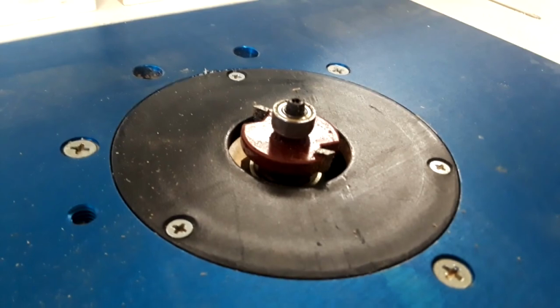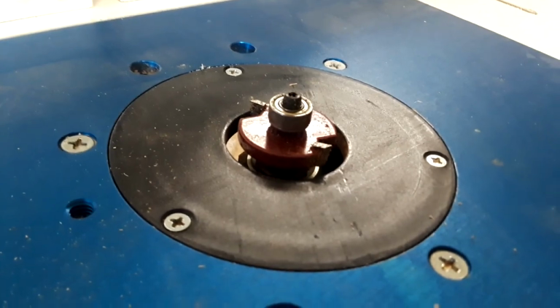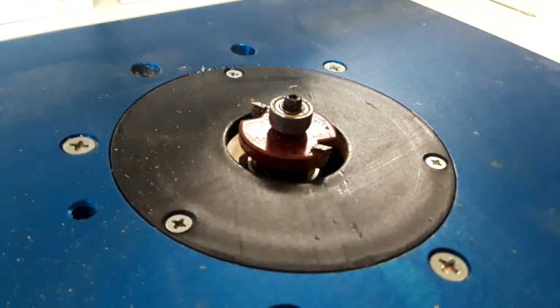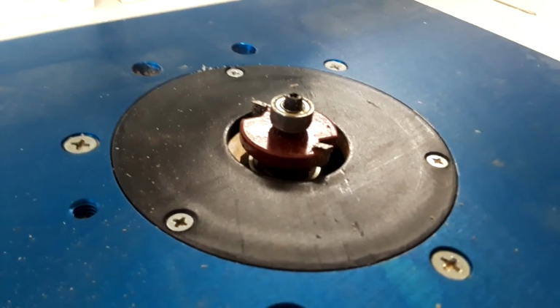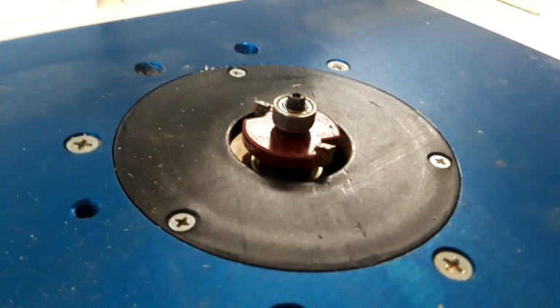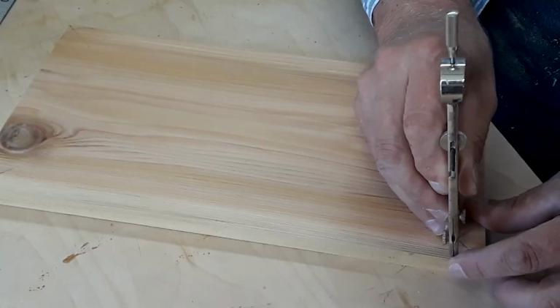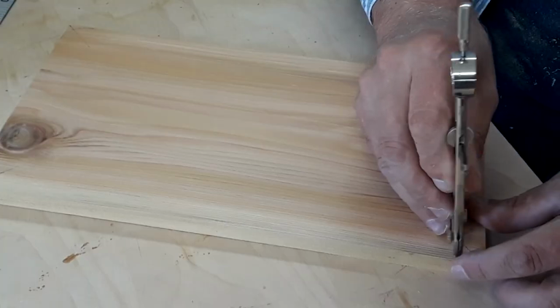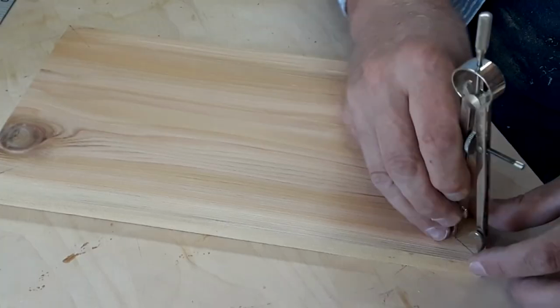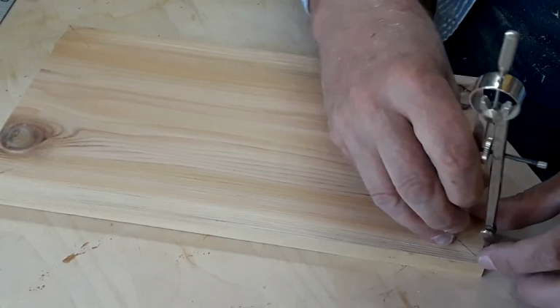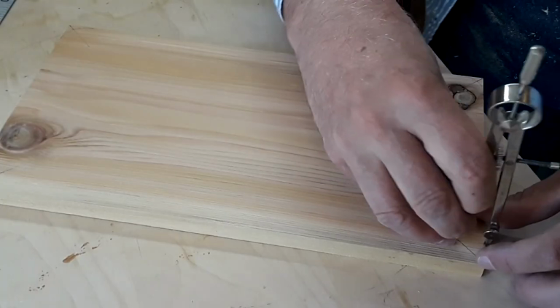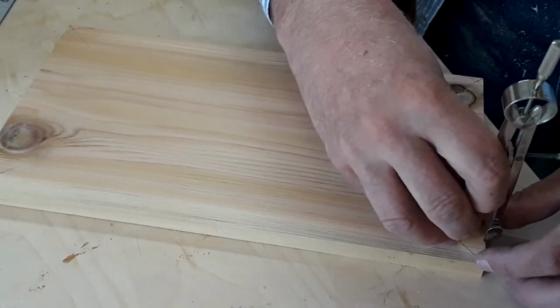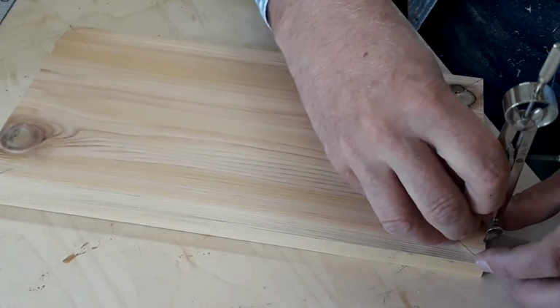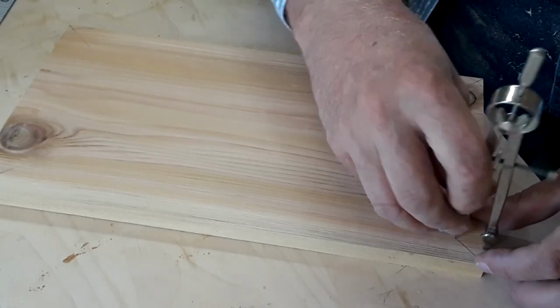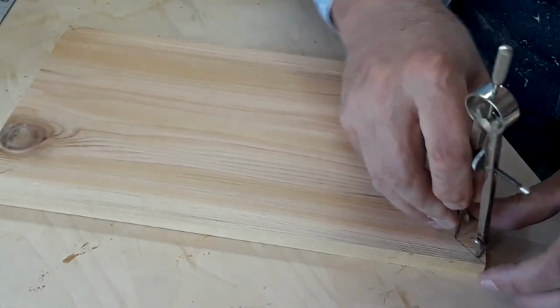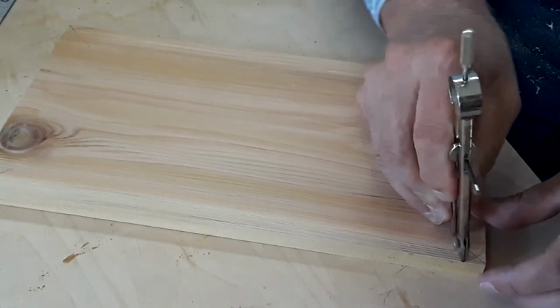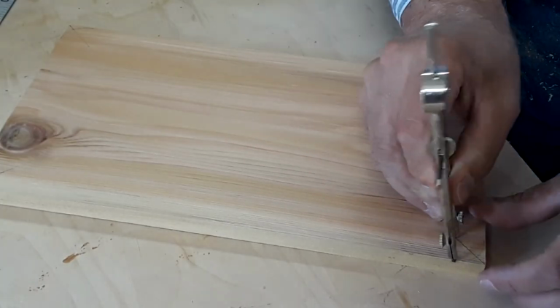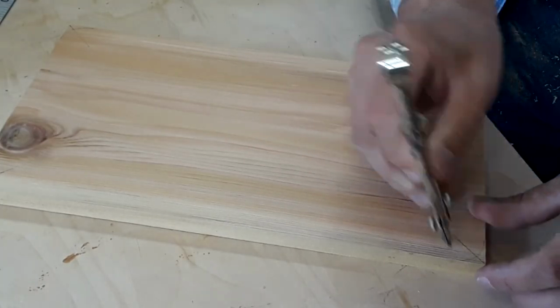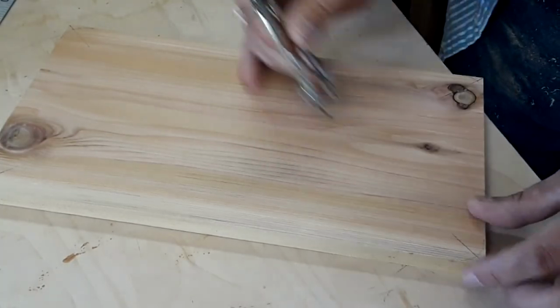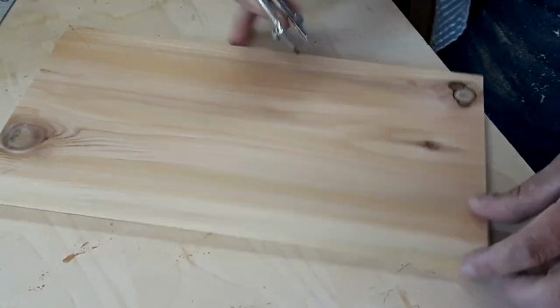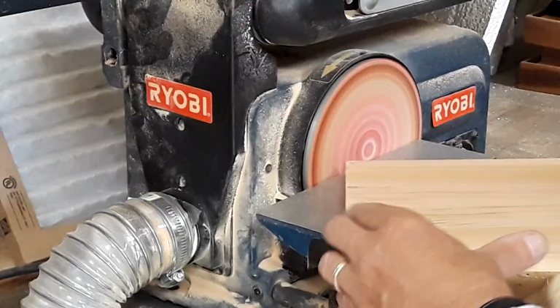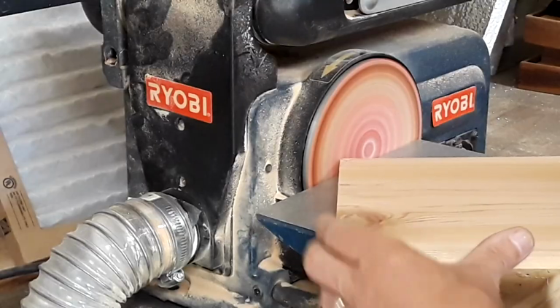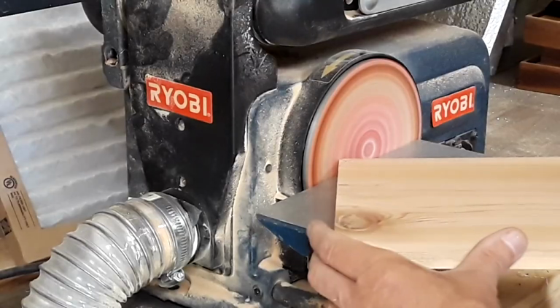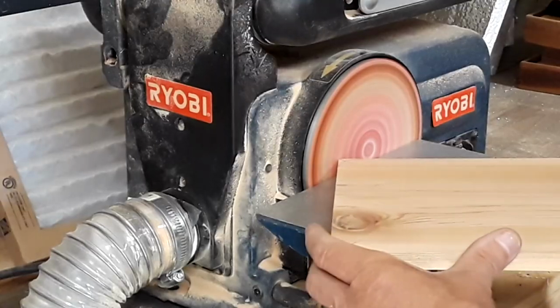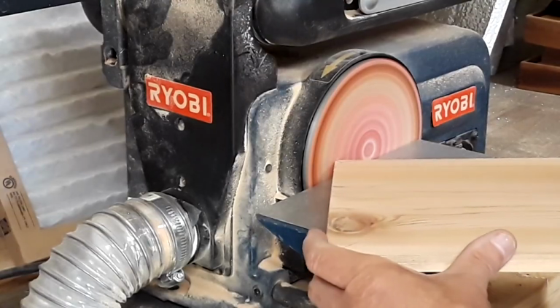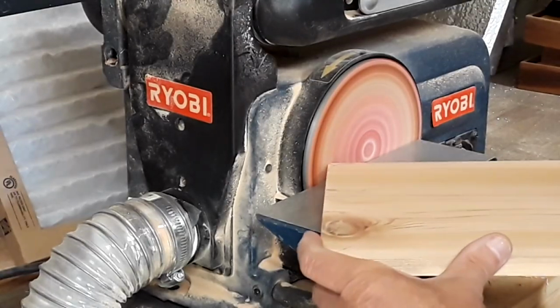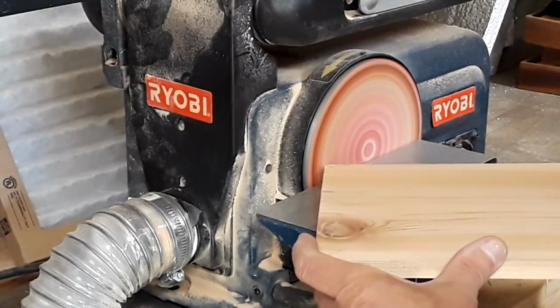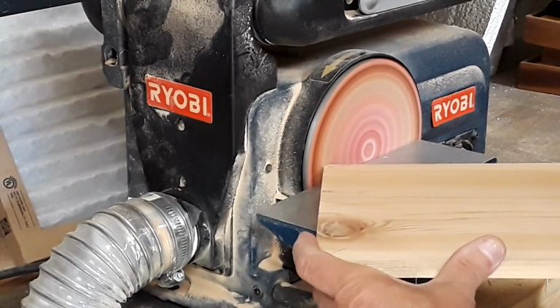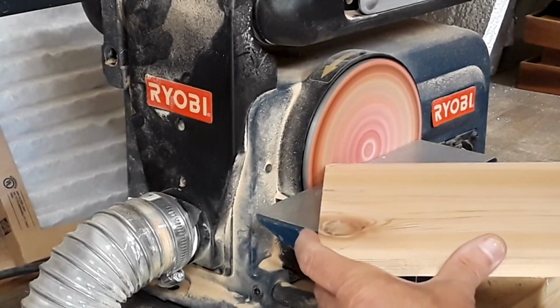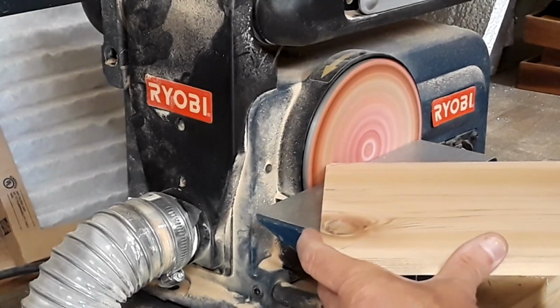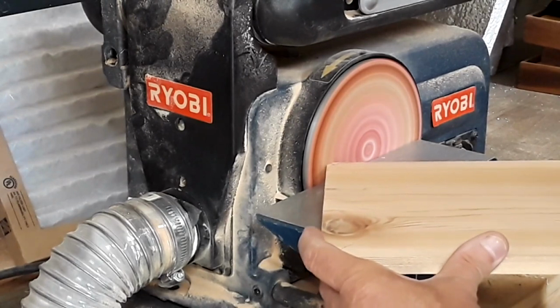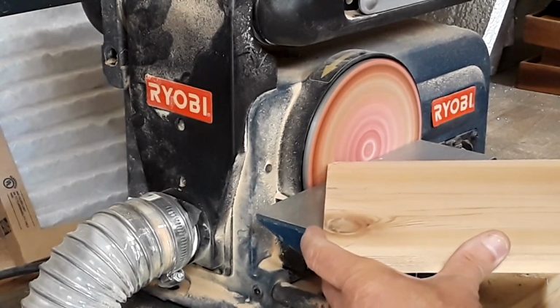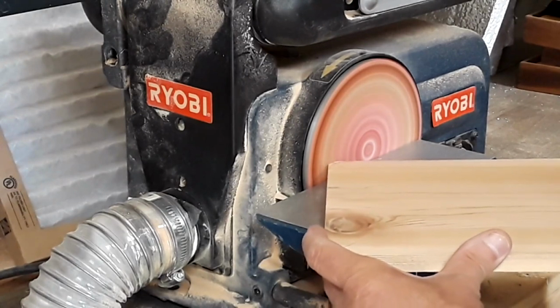I could square off the corners with a chisel but I just round the corners of the bottom plate off on the sander and drop it in.